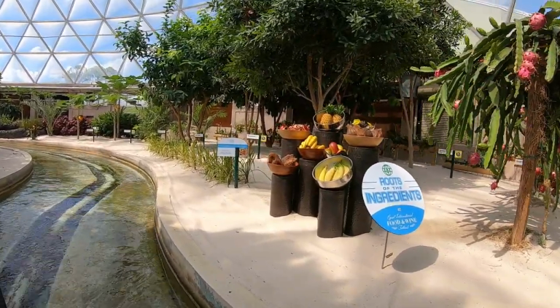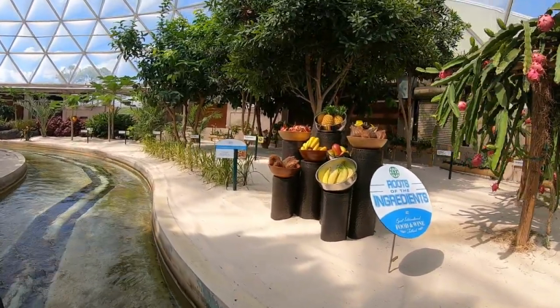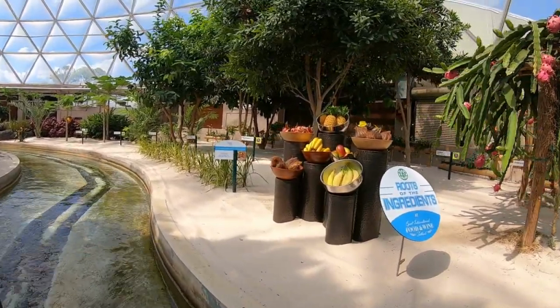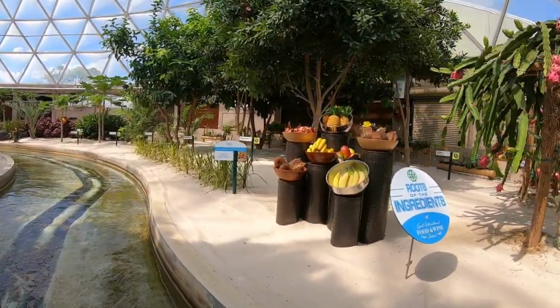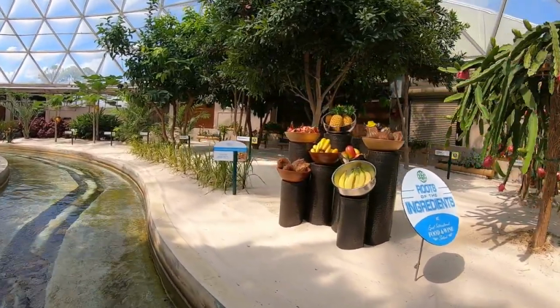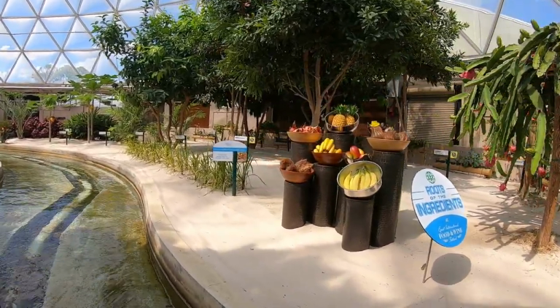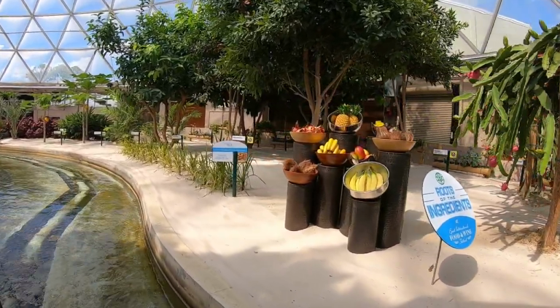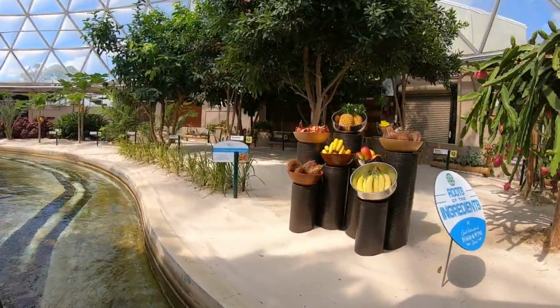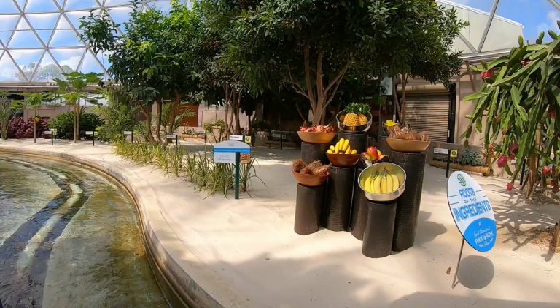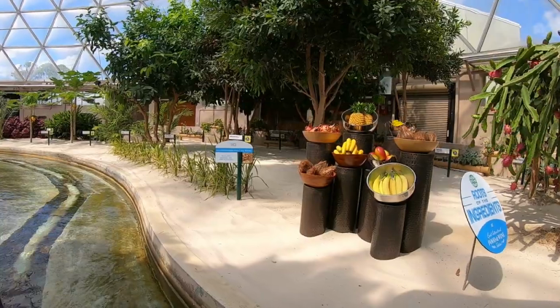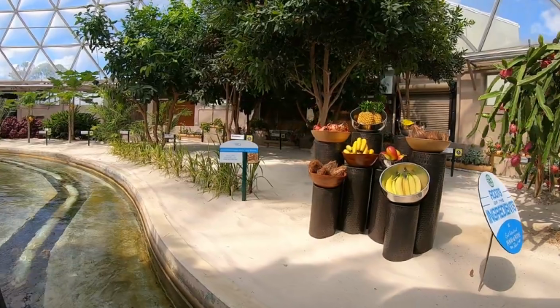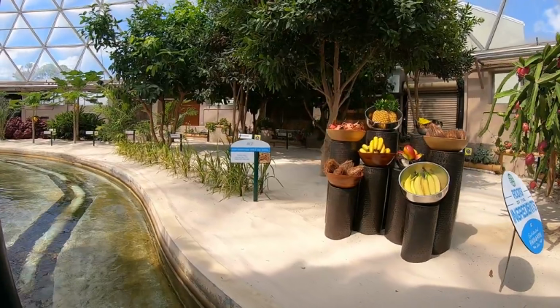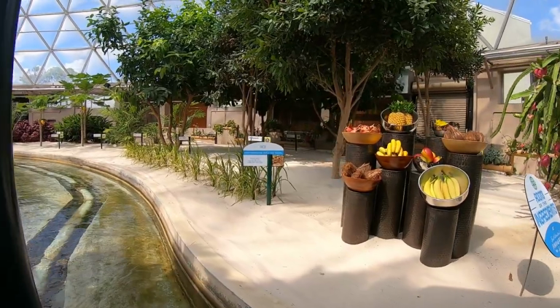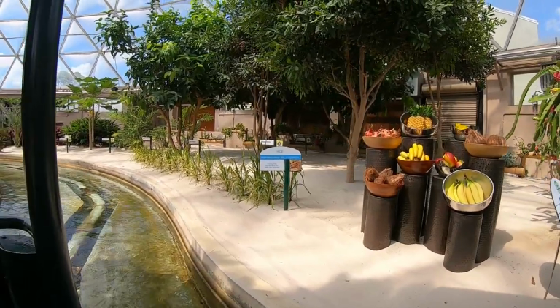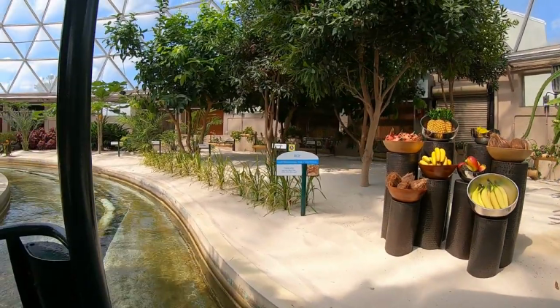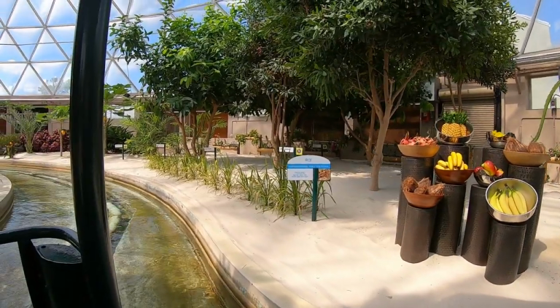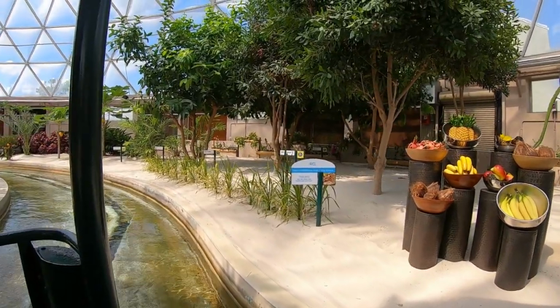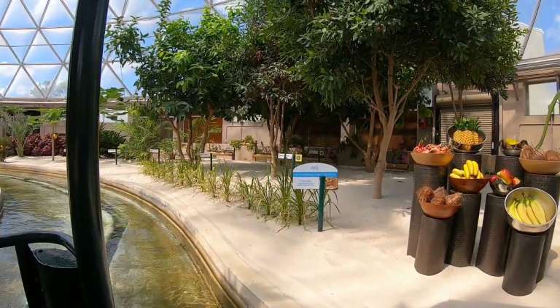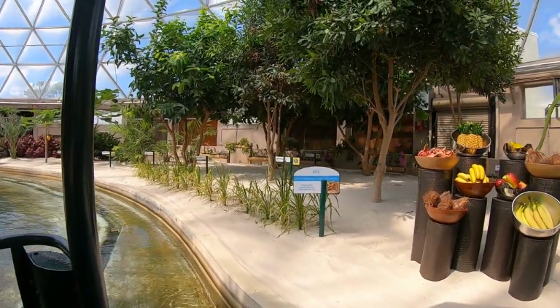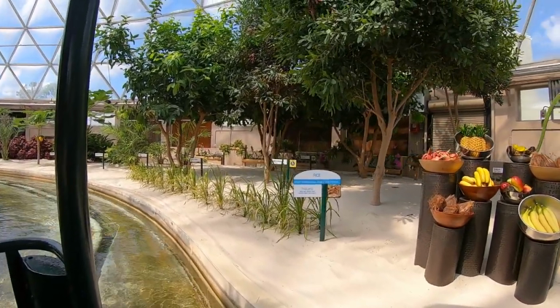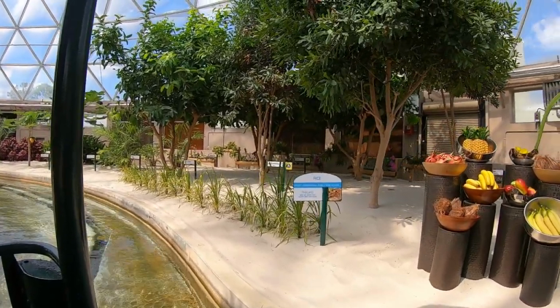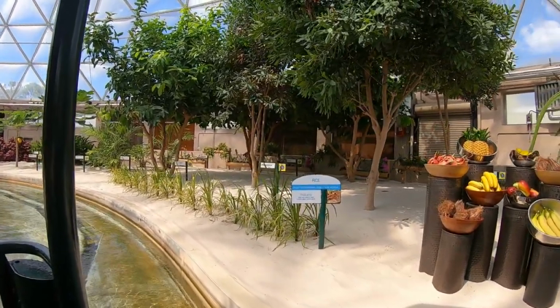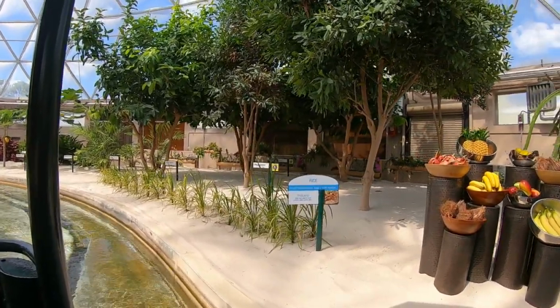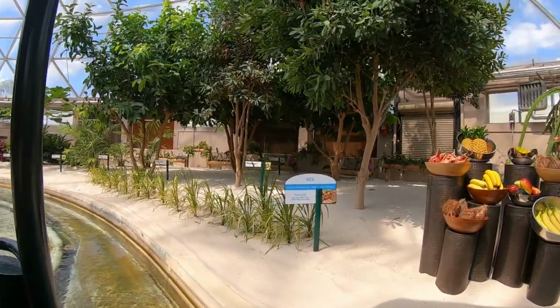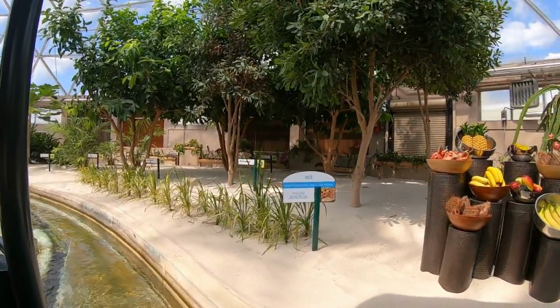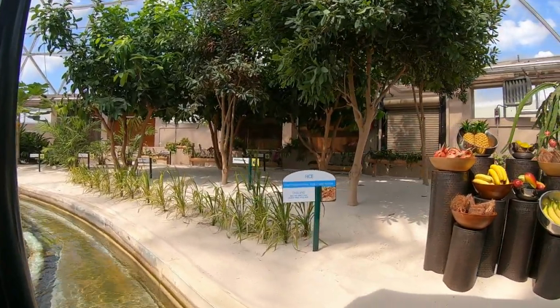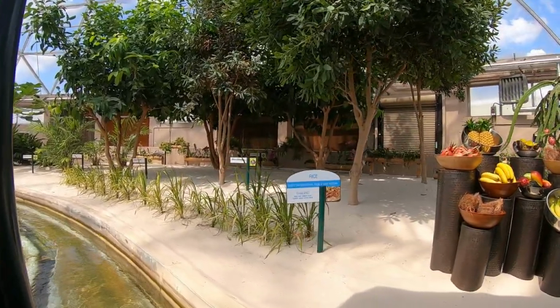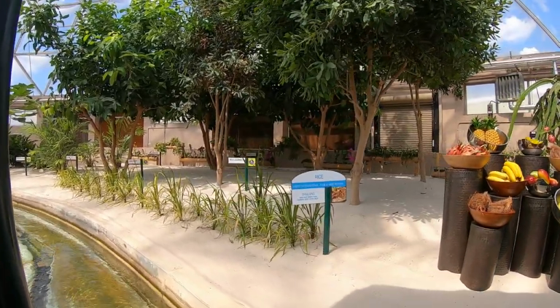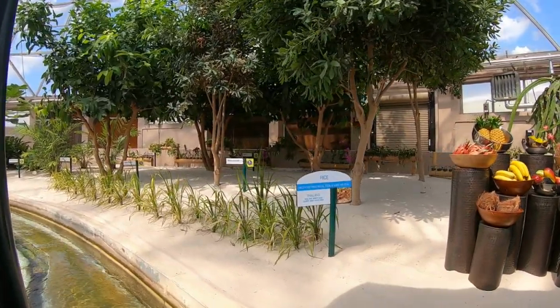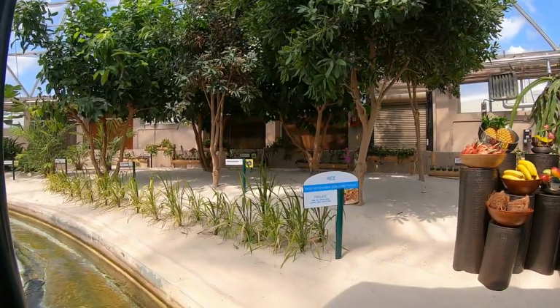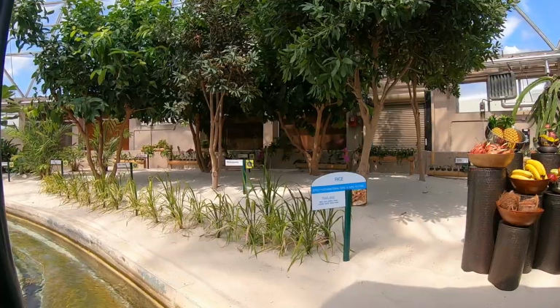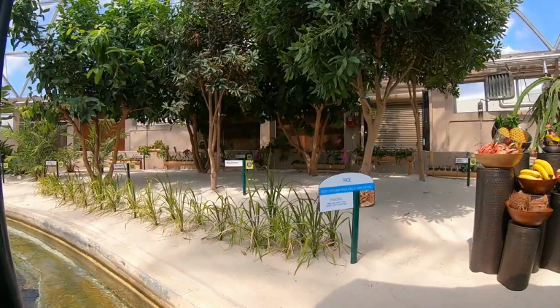Don't forget to subscribe to our channel, and thanks for coming along with Goose Rolls Go as we continue our adventures around the Disney park.